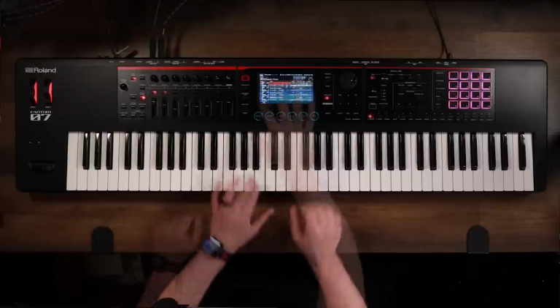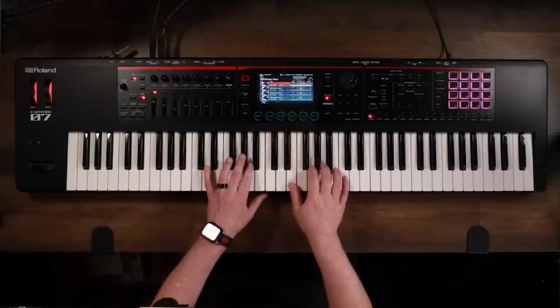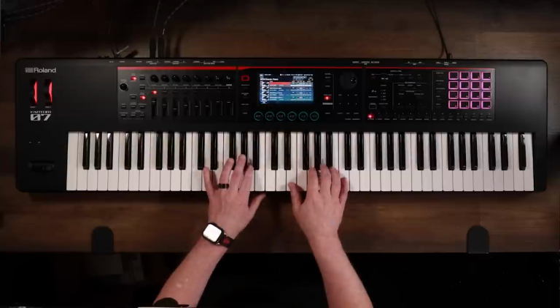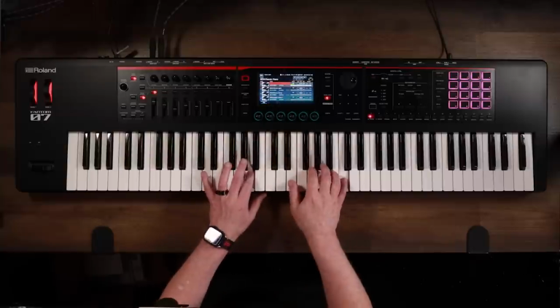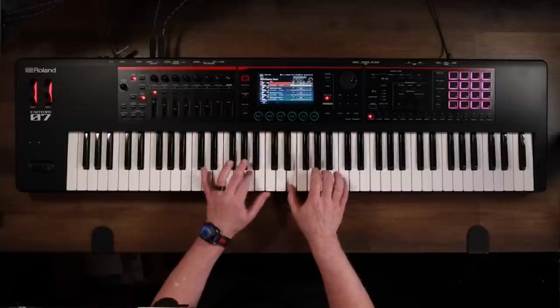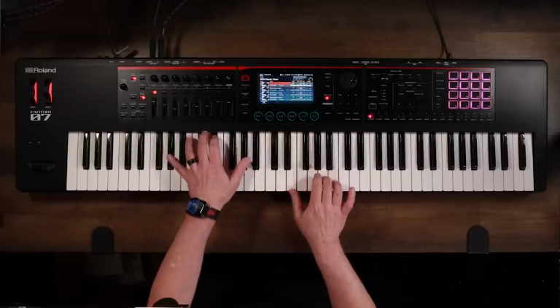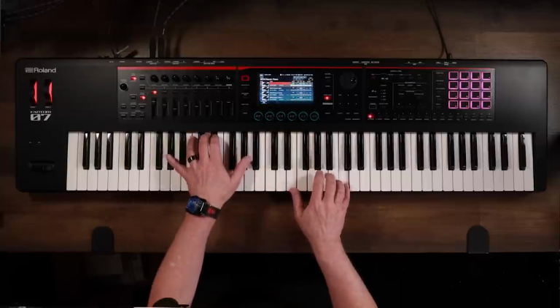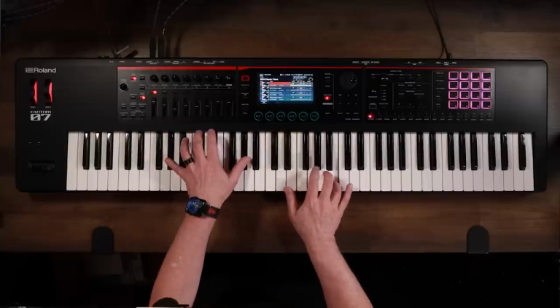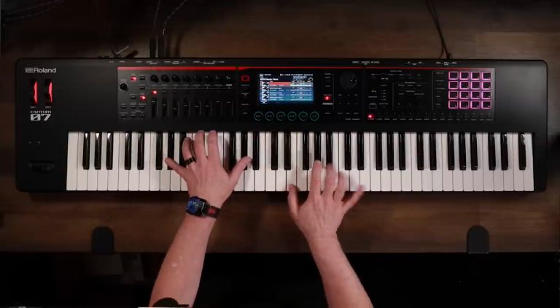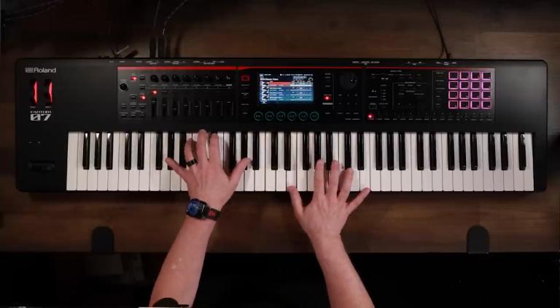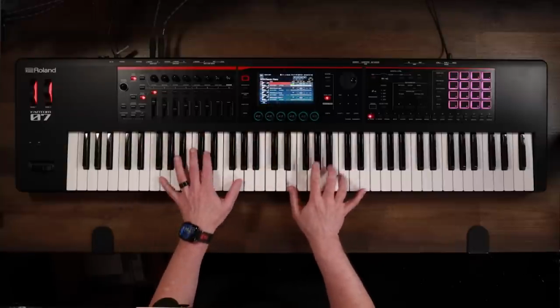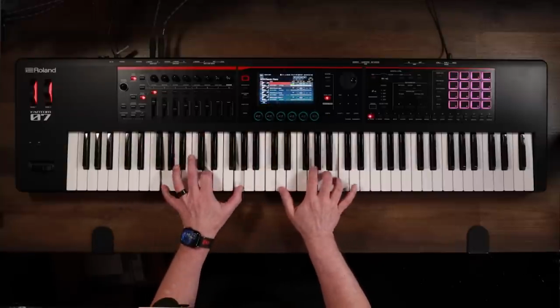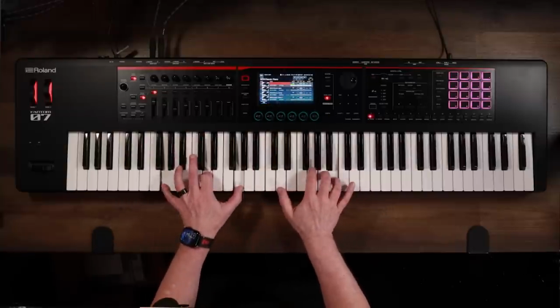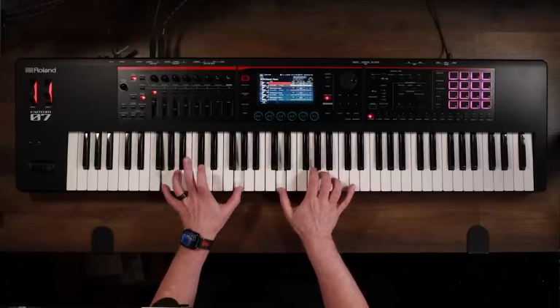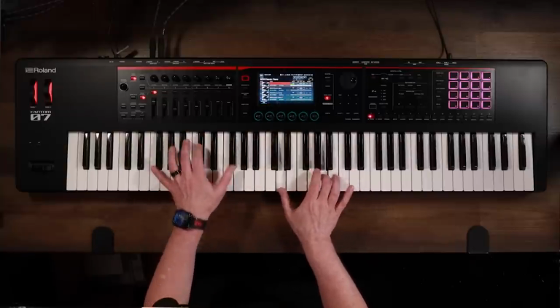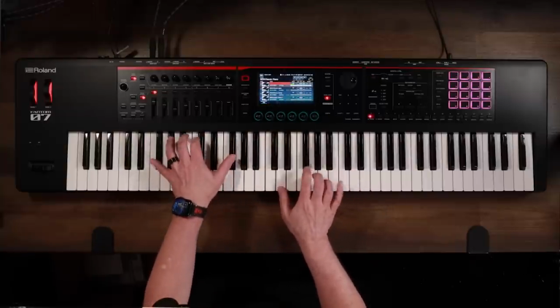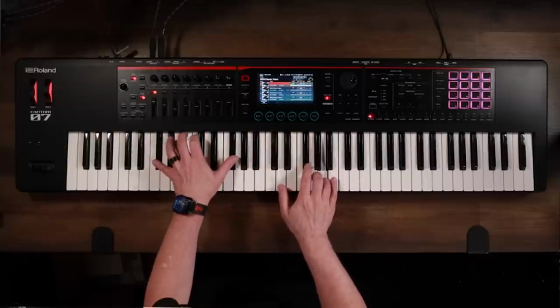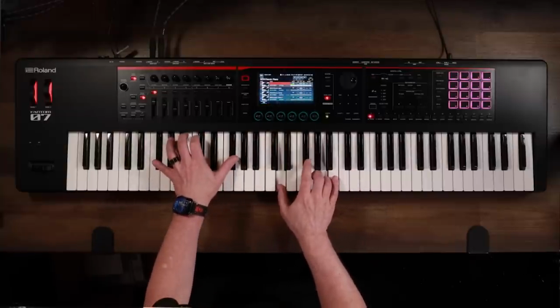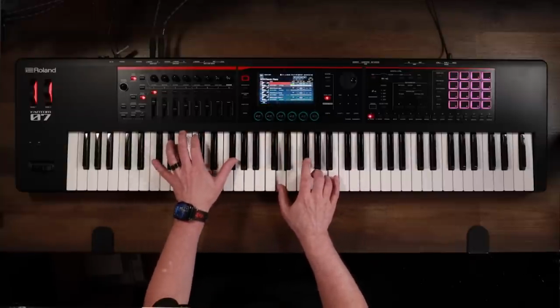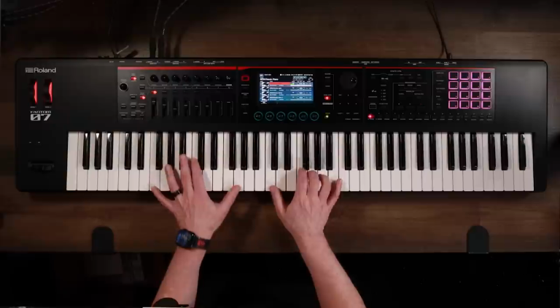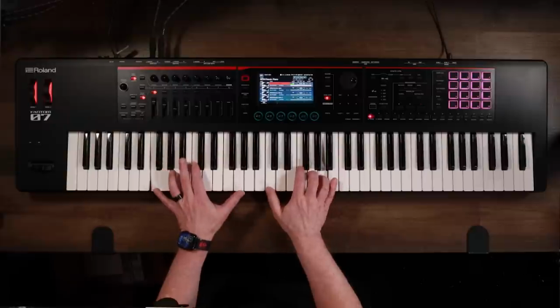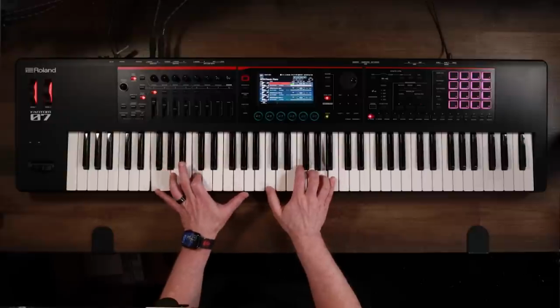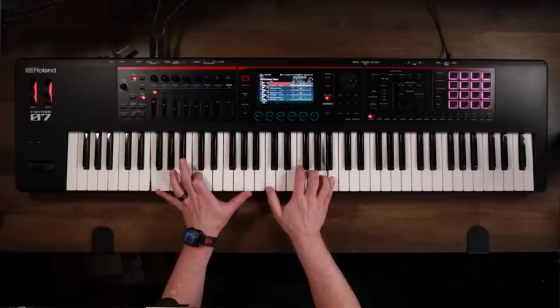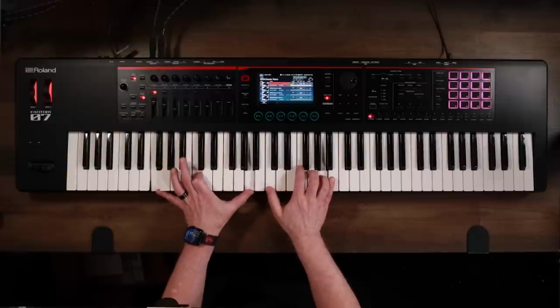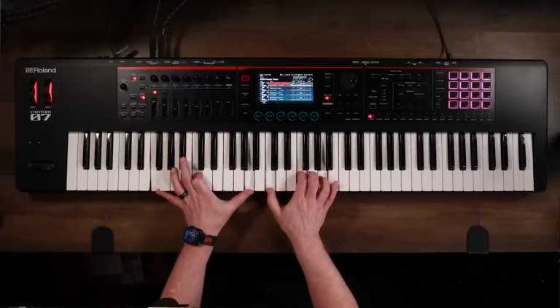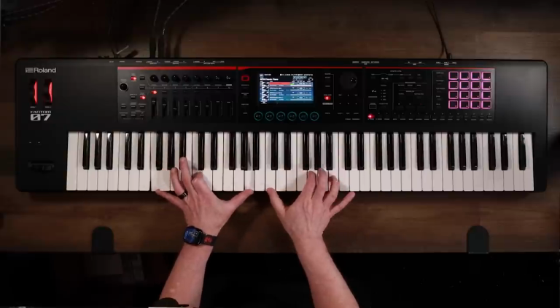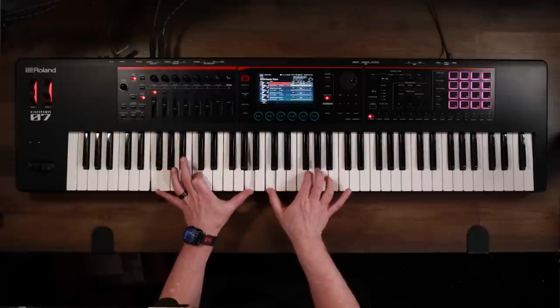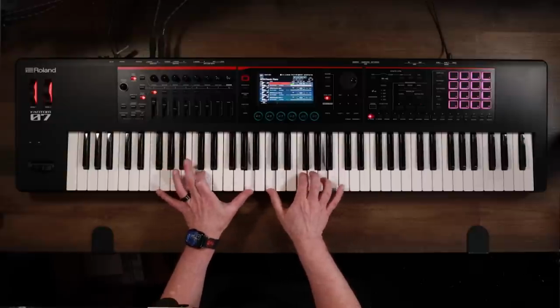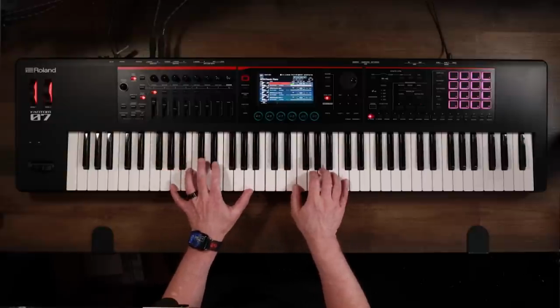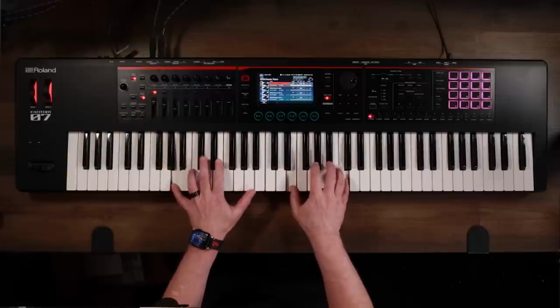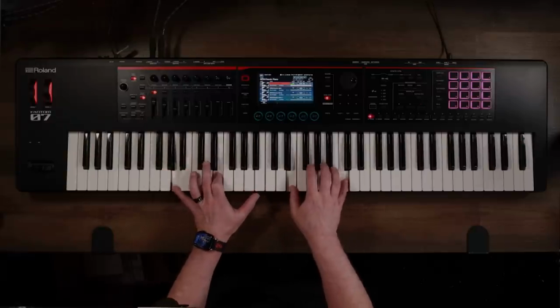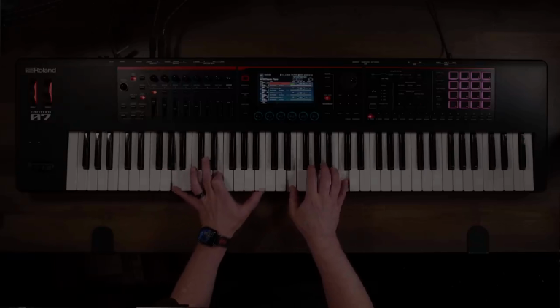The Phantom O has thousands of Zencore and Supernatural tones on board. The Phantom O comes with three Supernatural expansions preloaded.